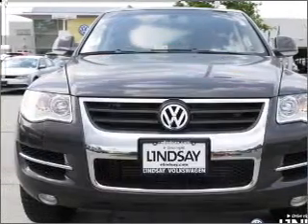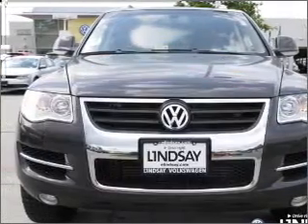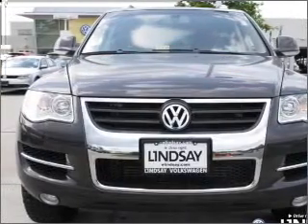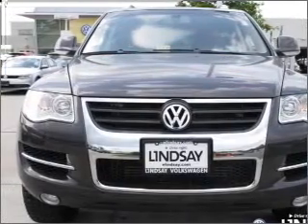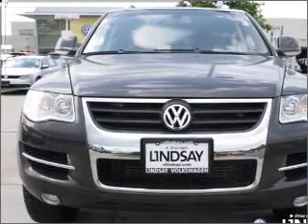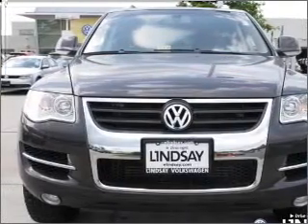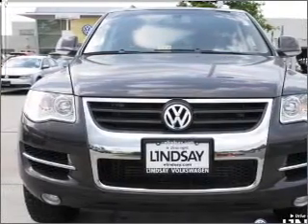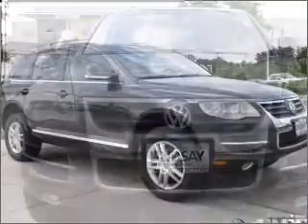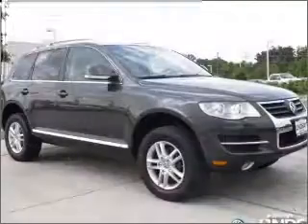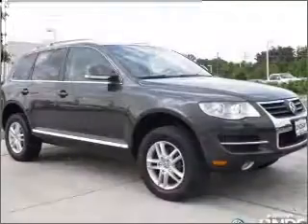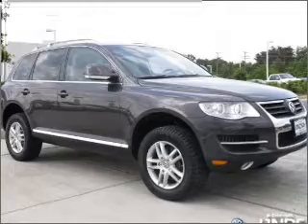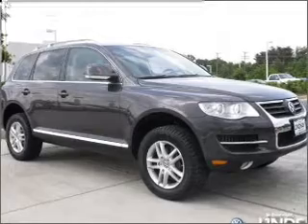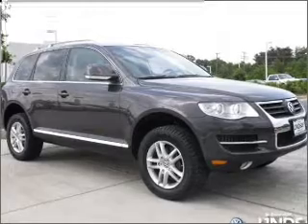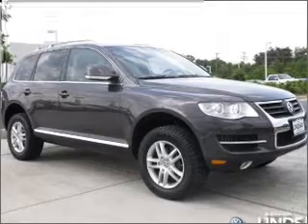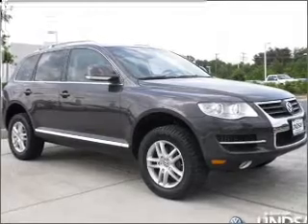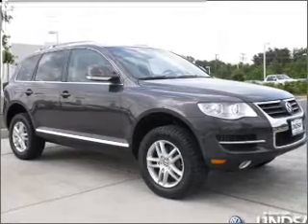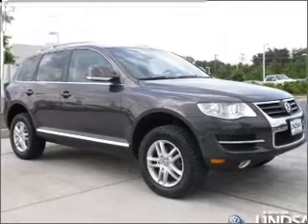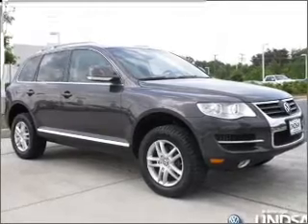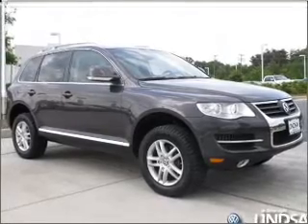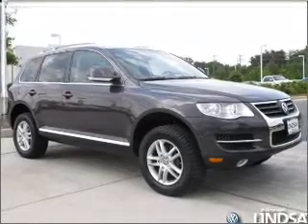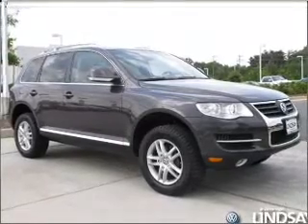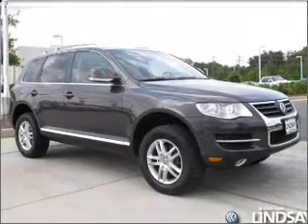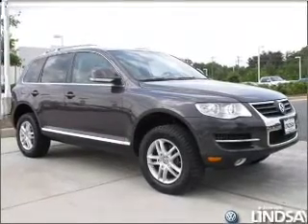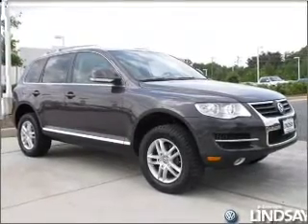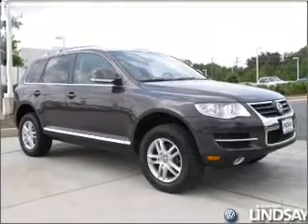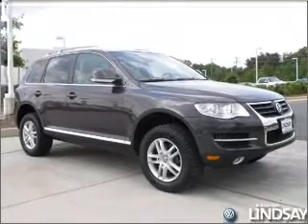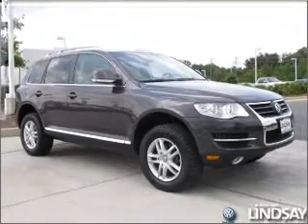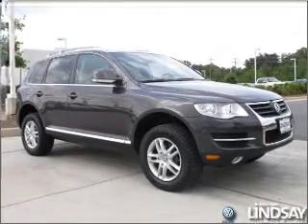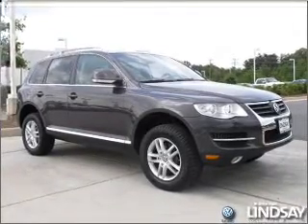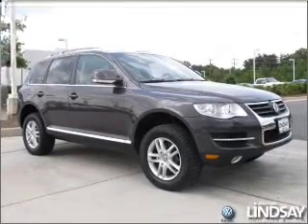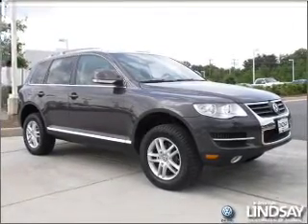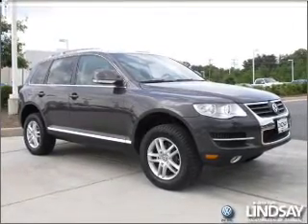With a solid 6-cylinder engine connected to a smooth-shifting 6-speed automatic transmission, premium wheels lend a distinctive appearance.